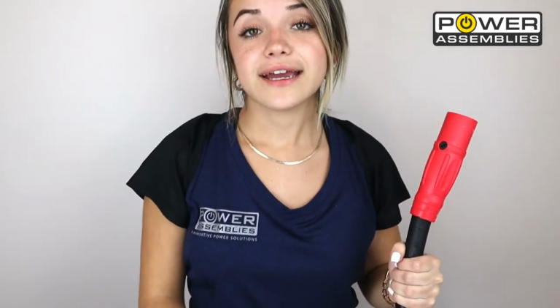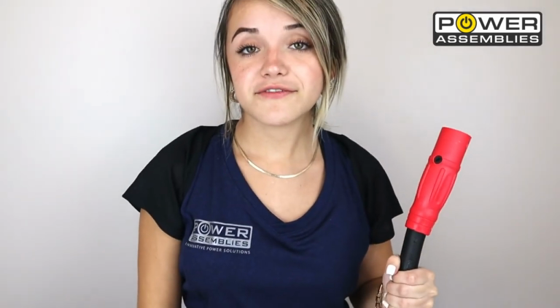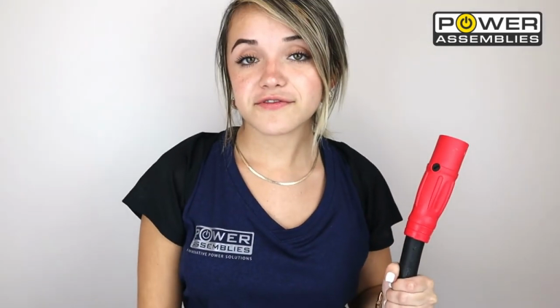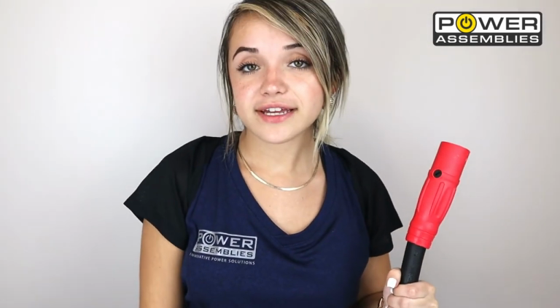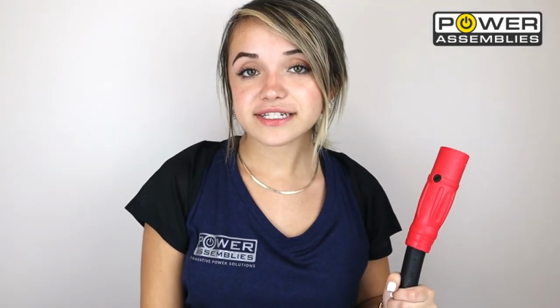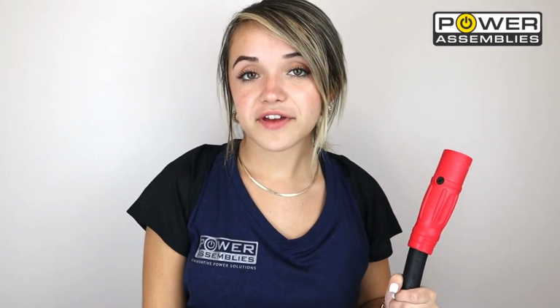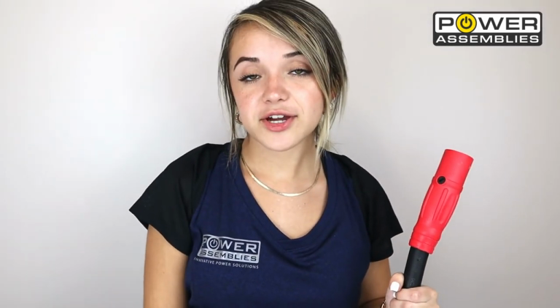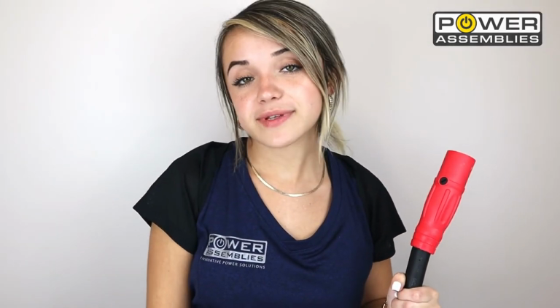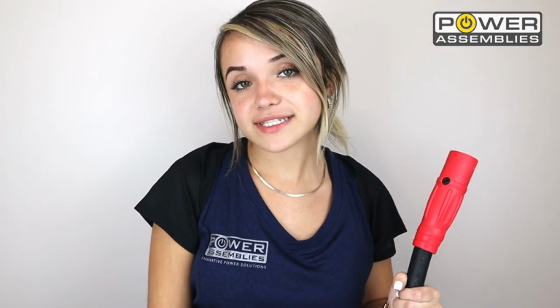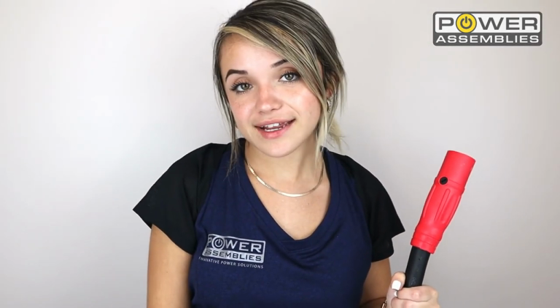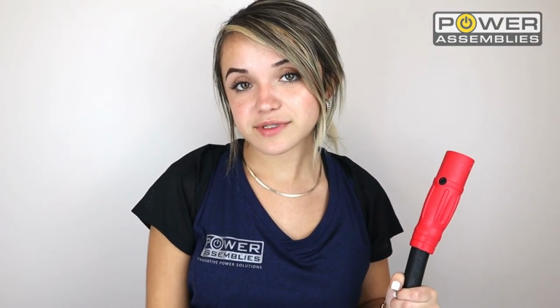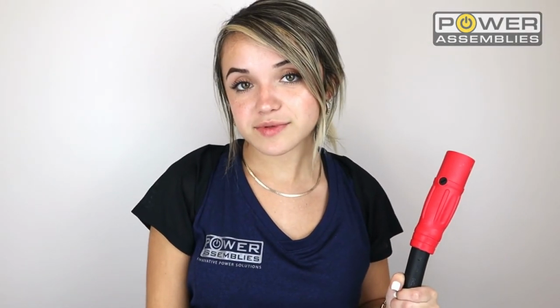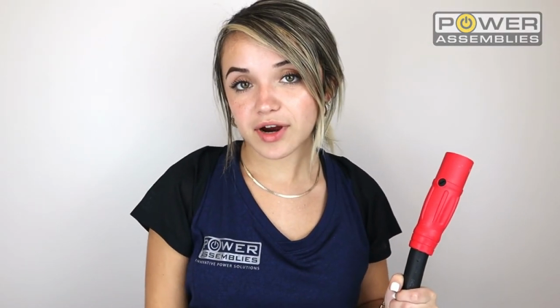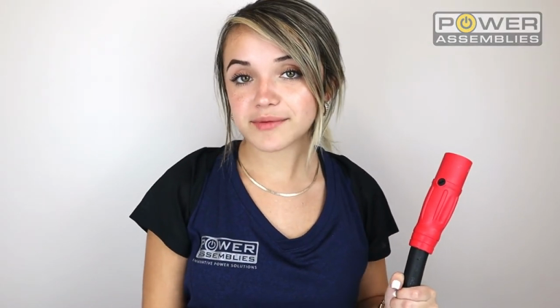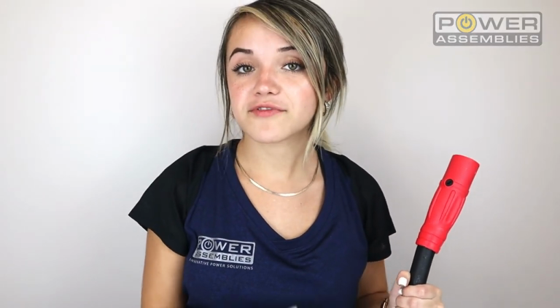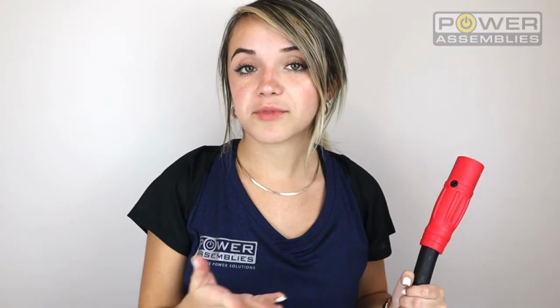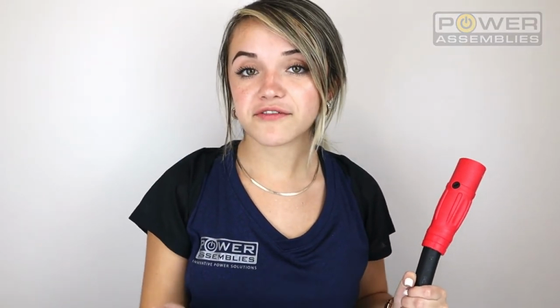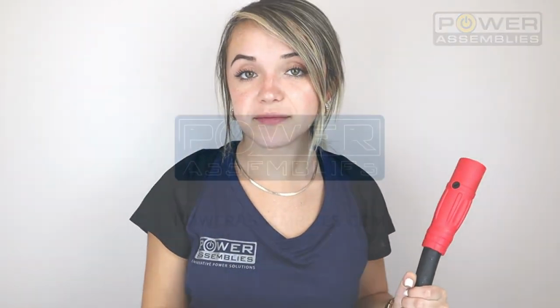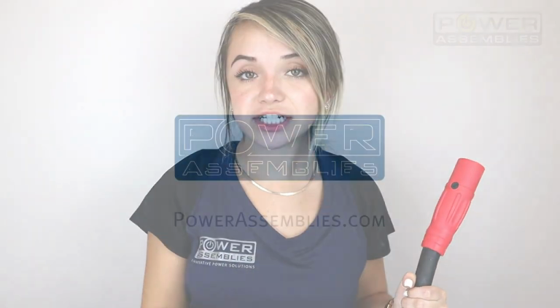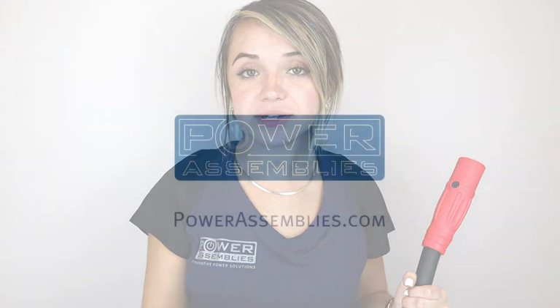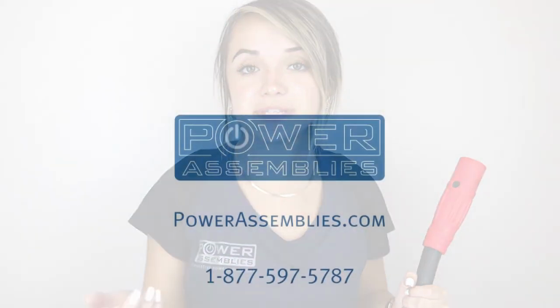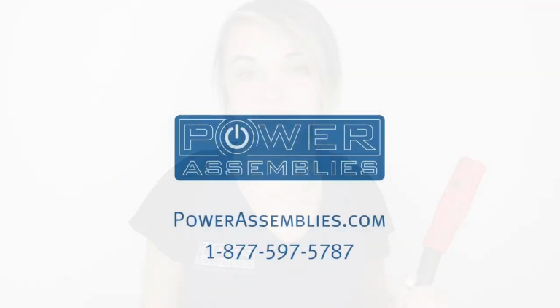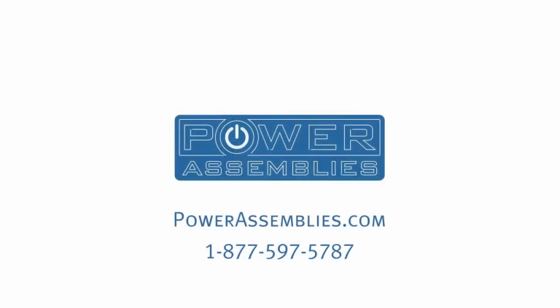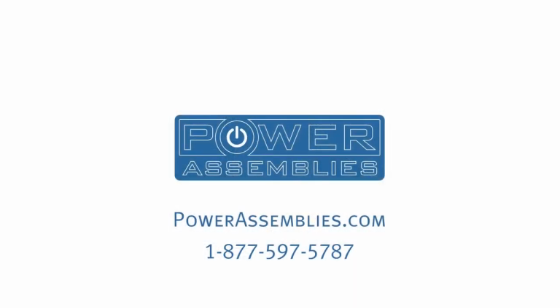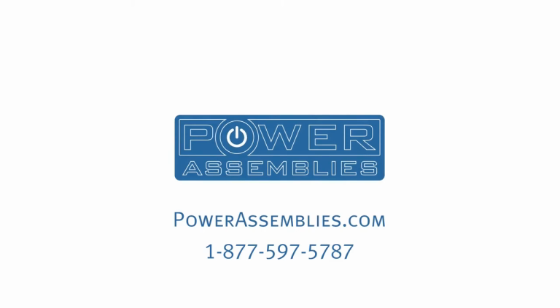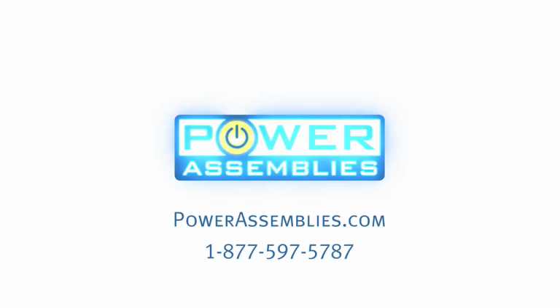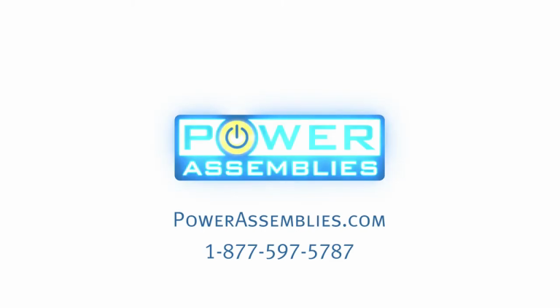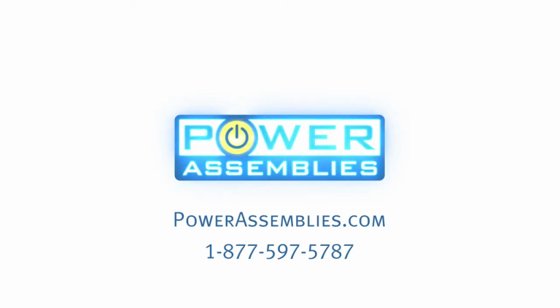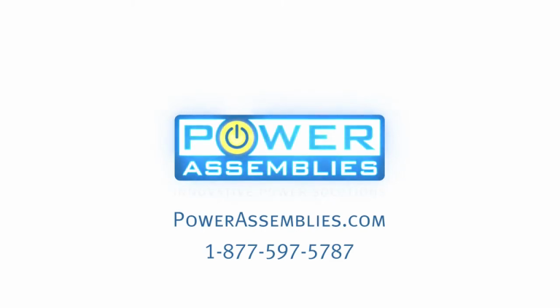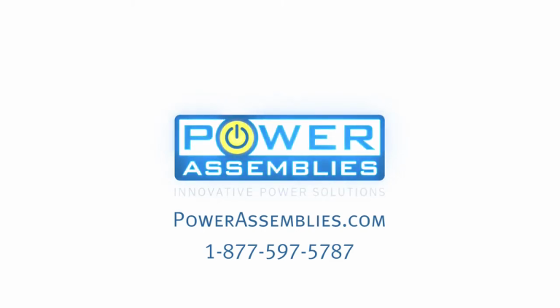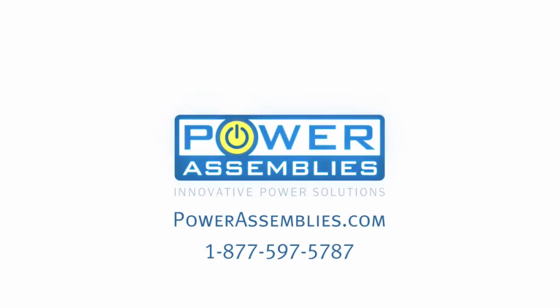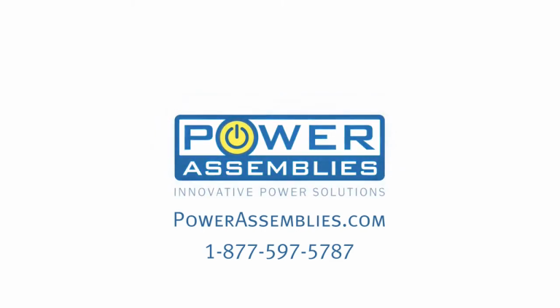If you've liked this video, please like and subscribe, and for more information, please visit us at PowerAssemblies.com.